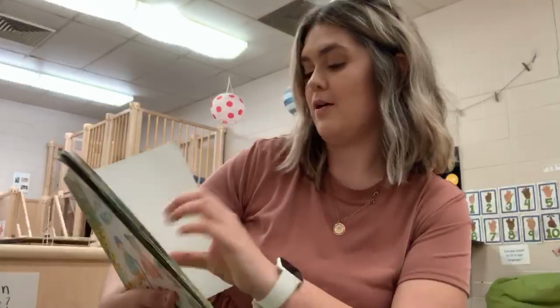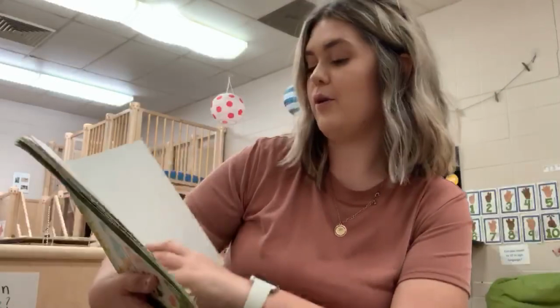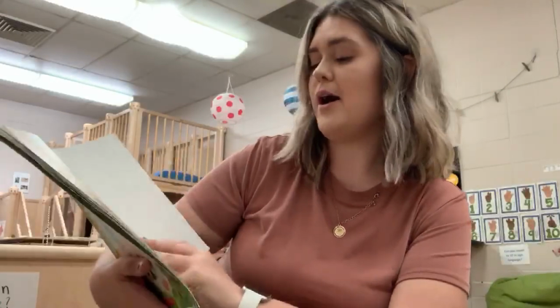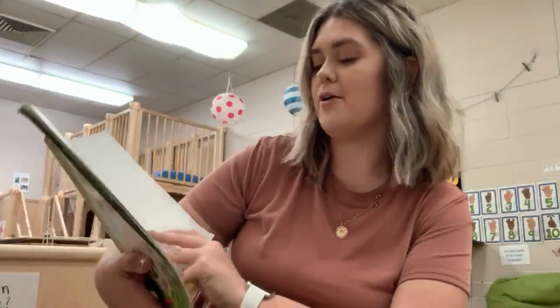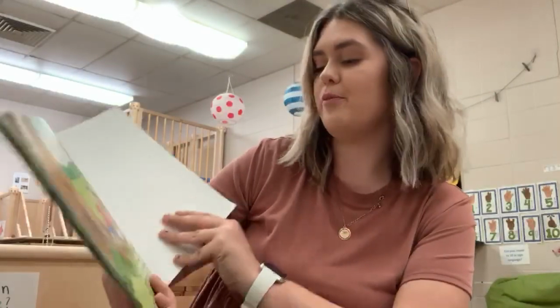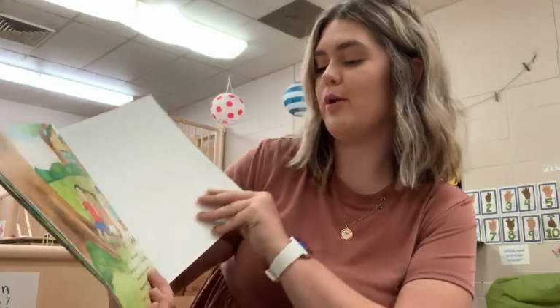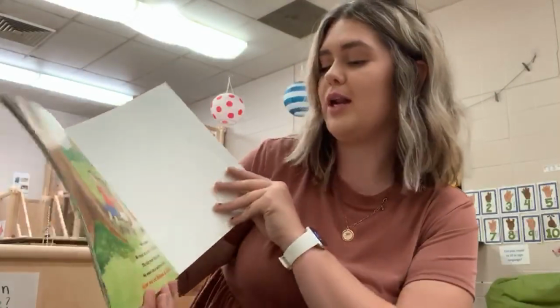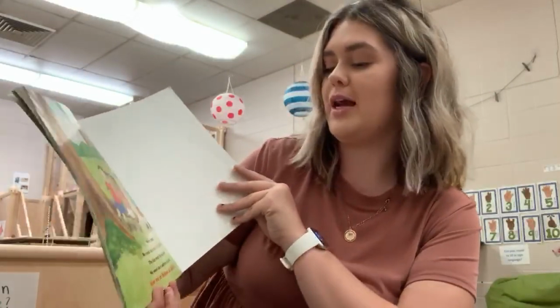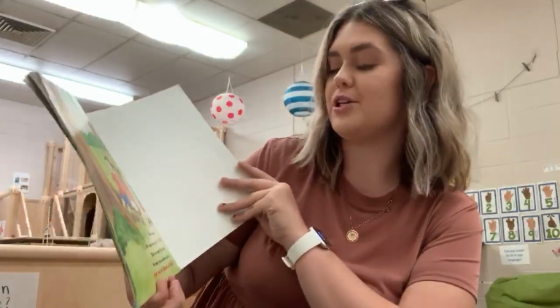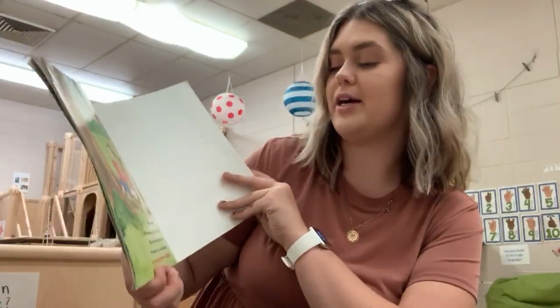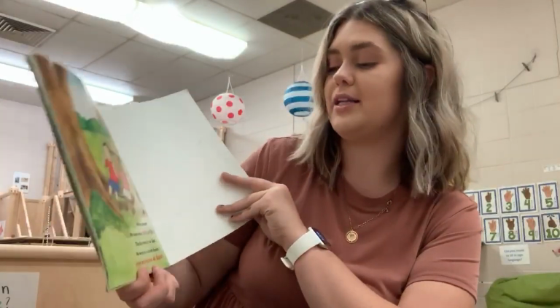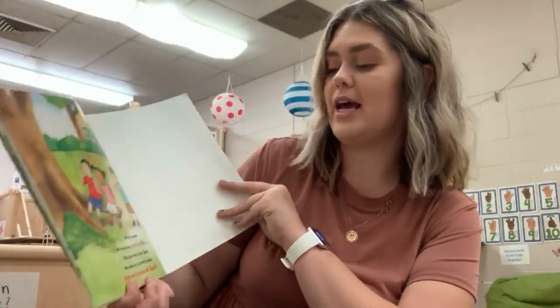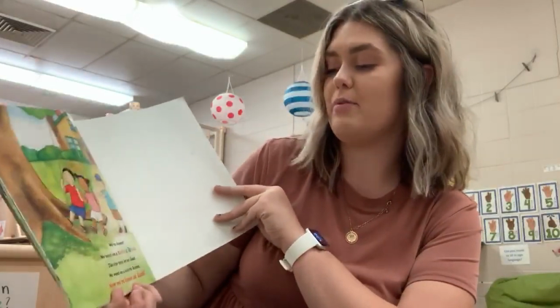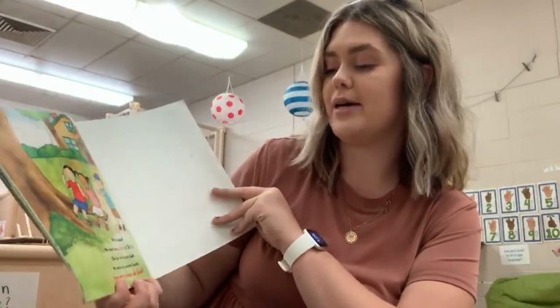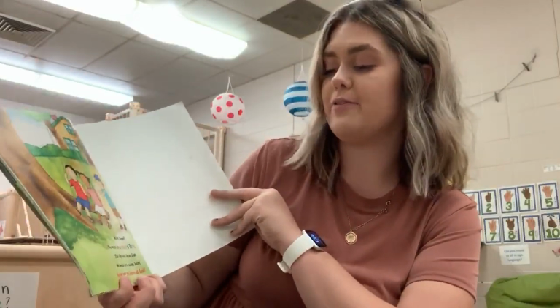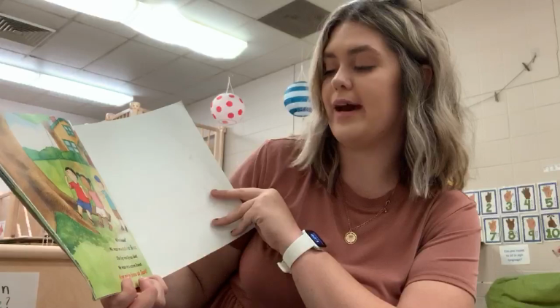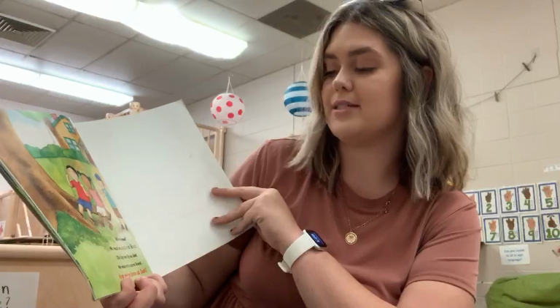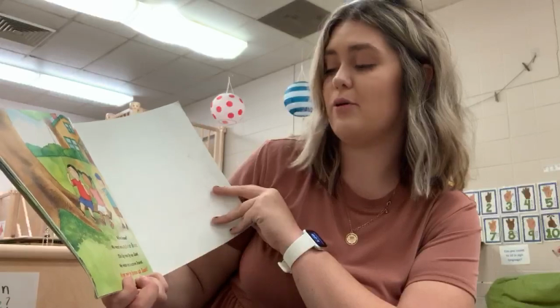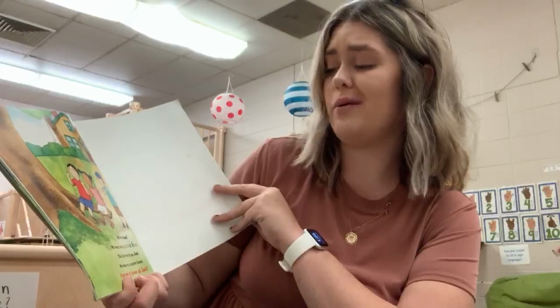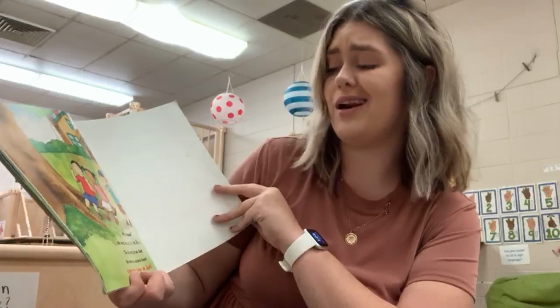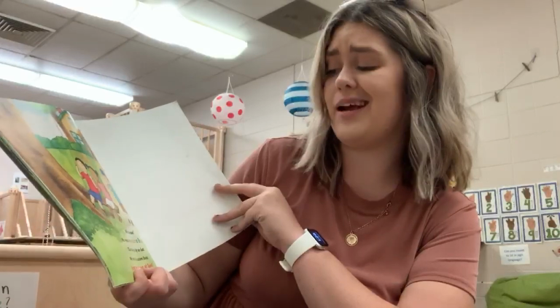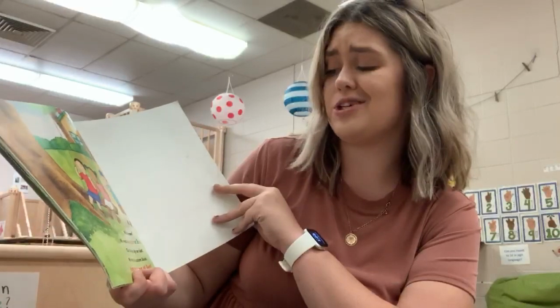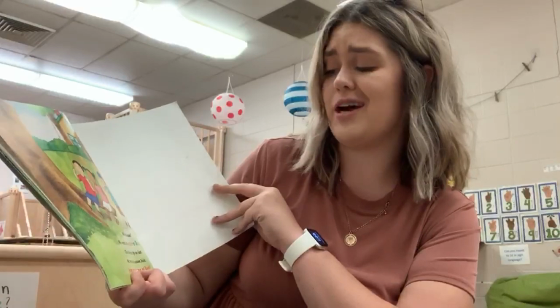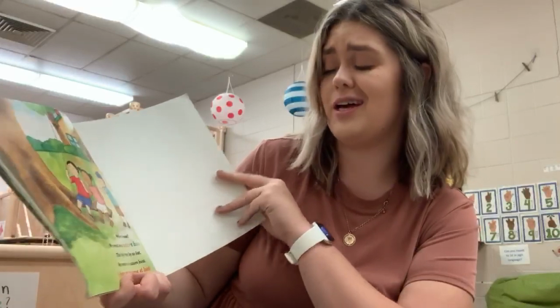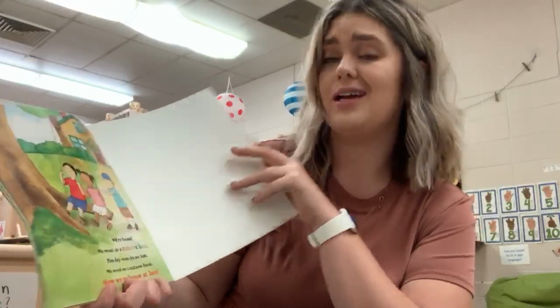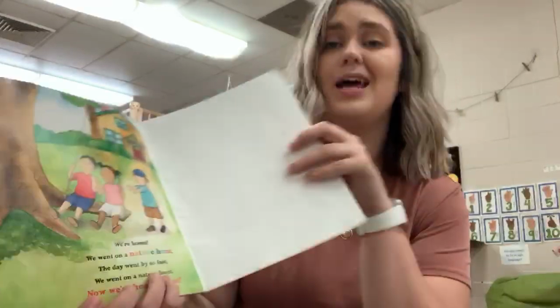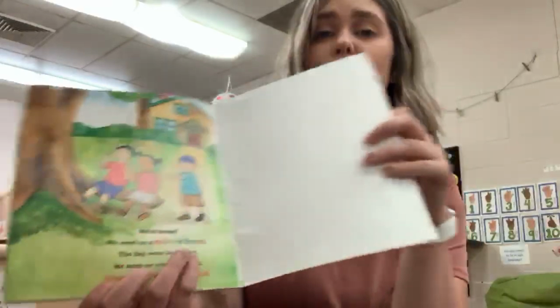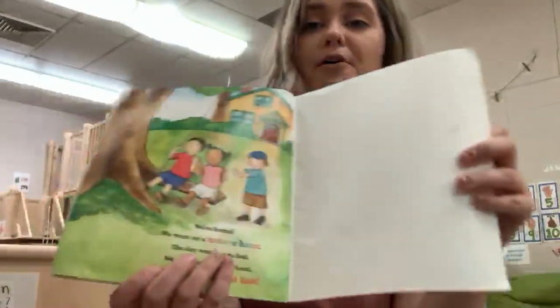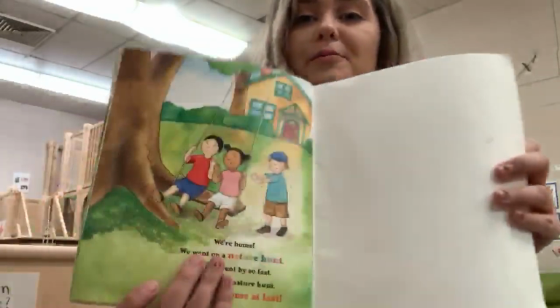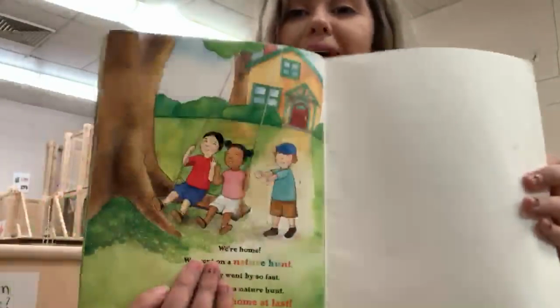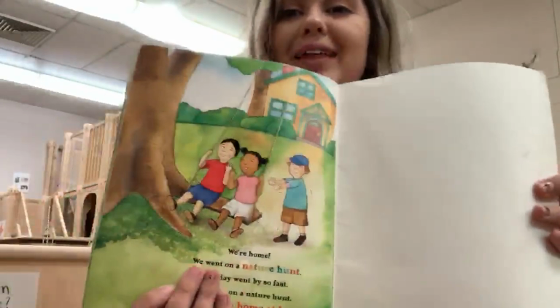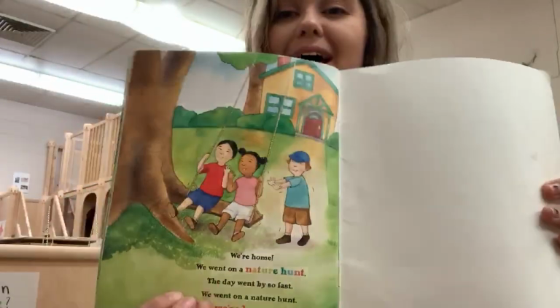We're home. We went on a nature hunt. The day went by so fast. We went on a nature hunt. Now we're home at last.